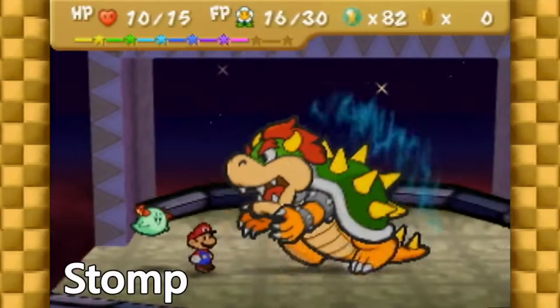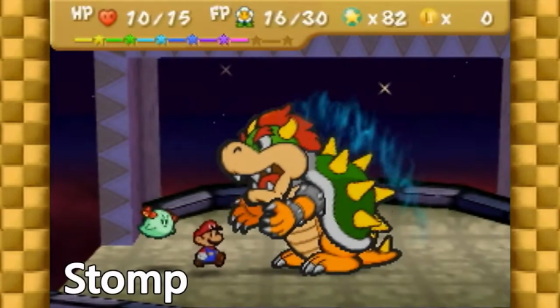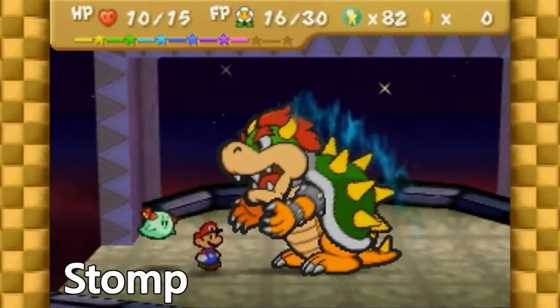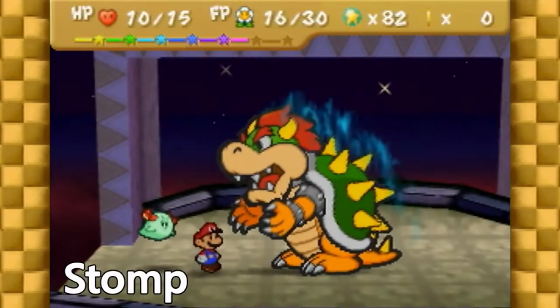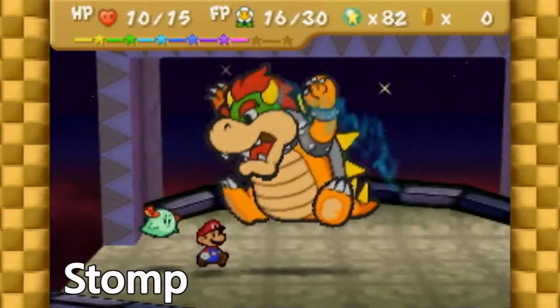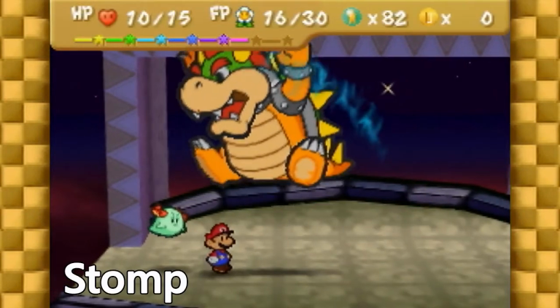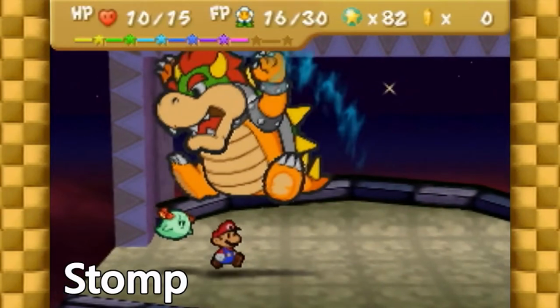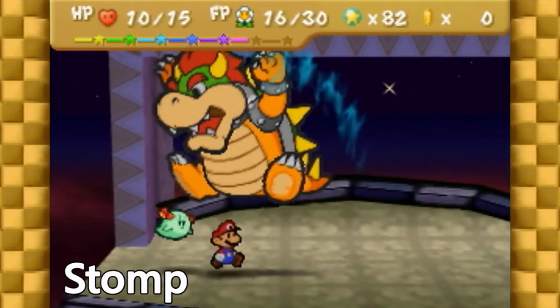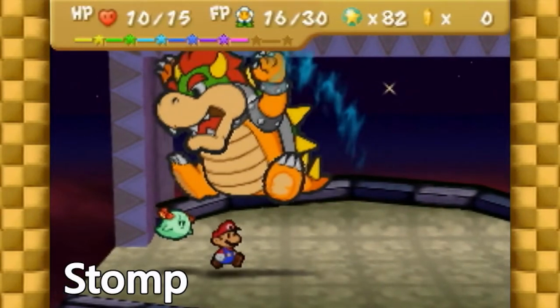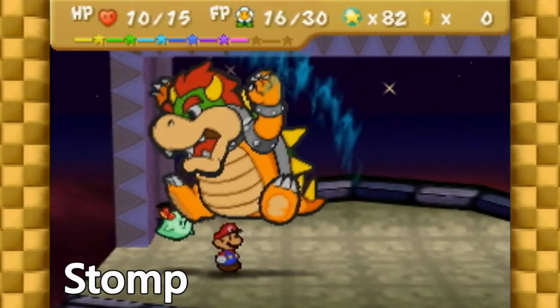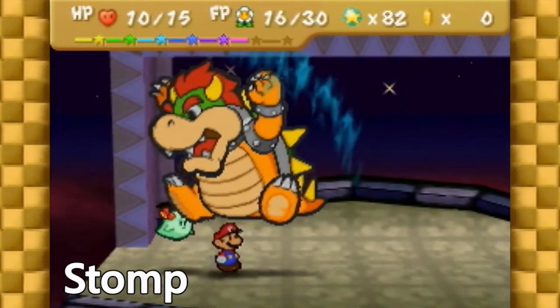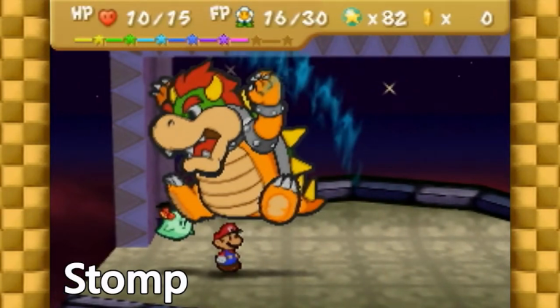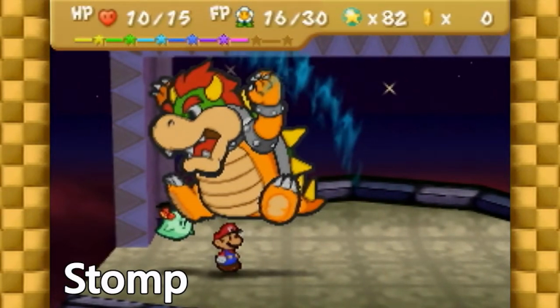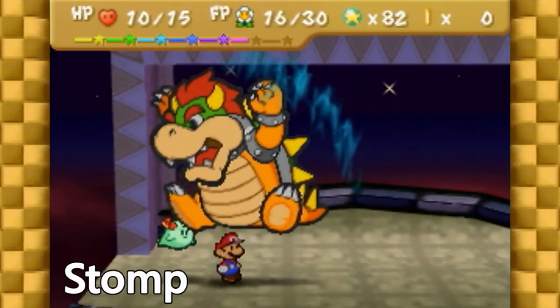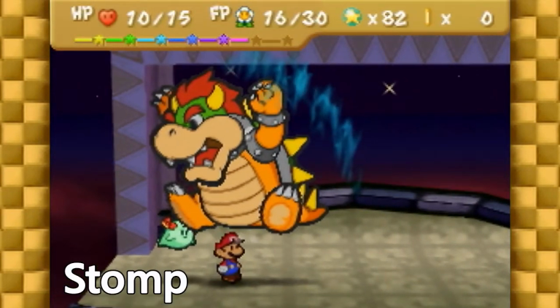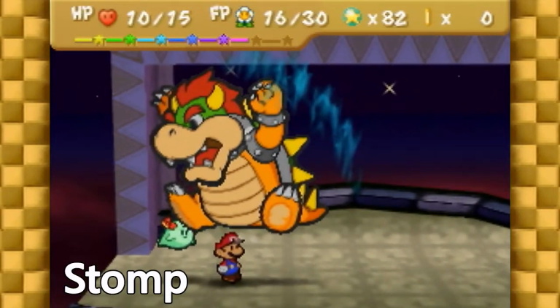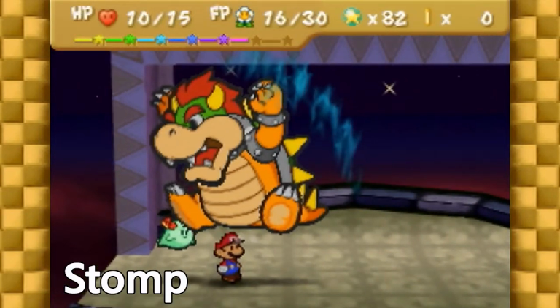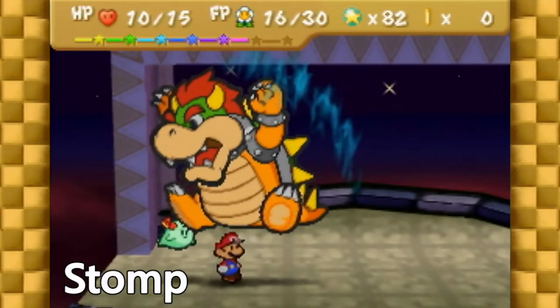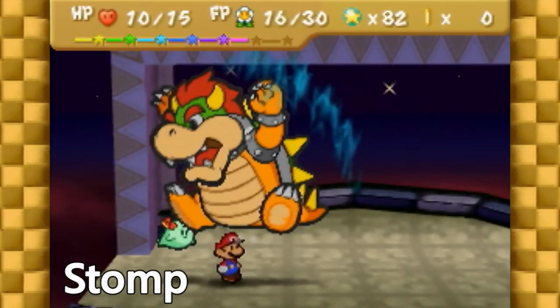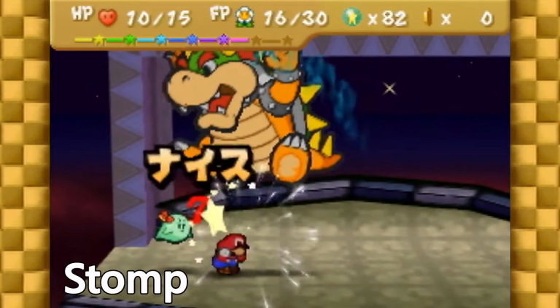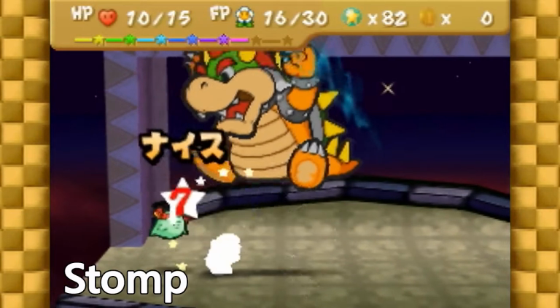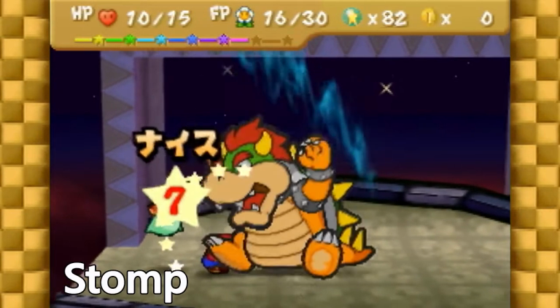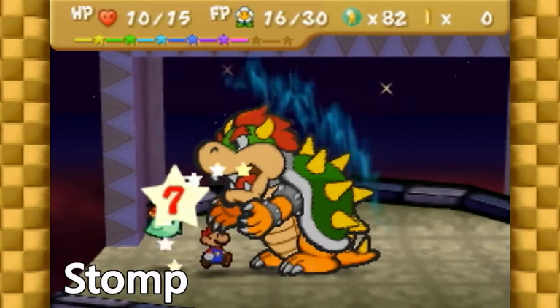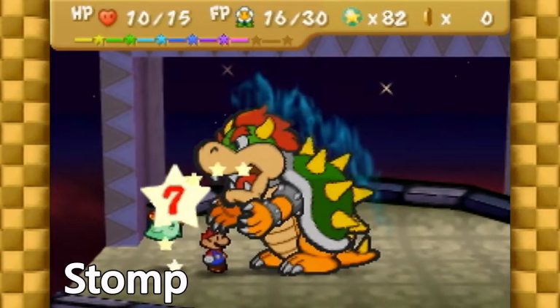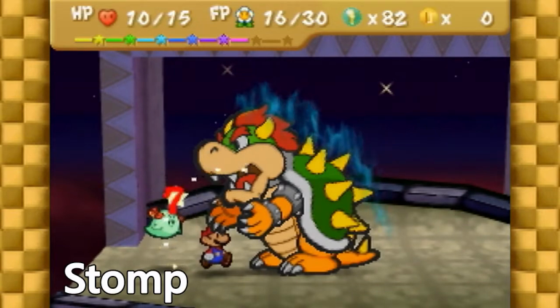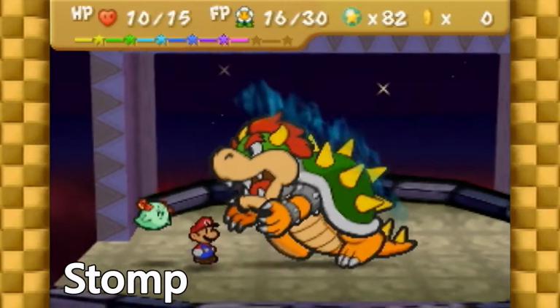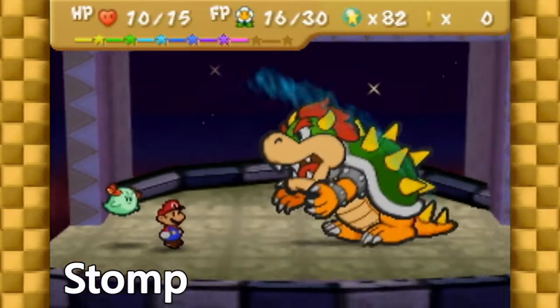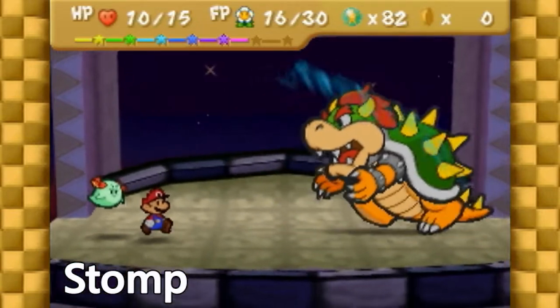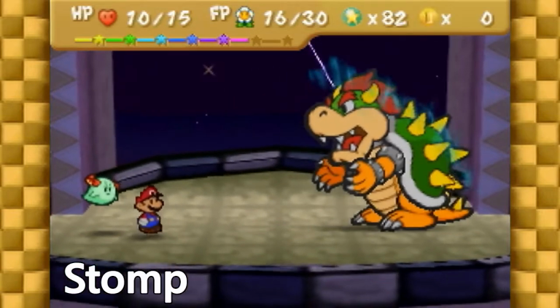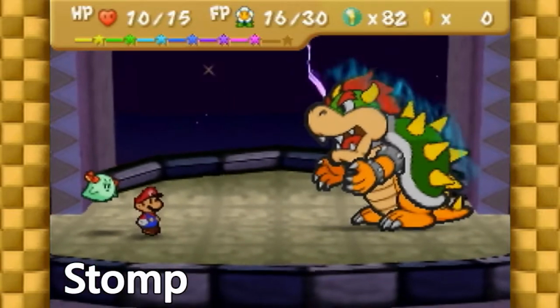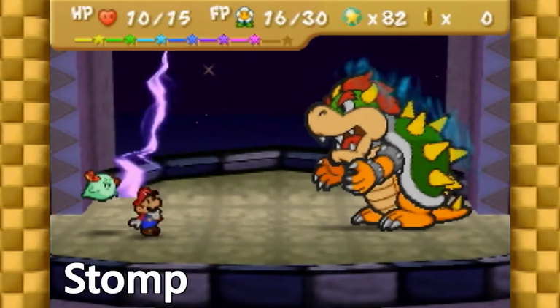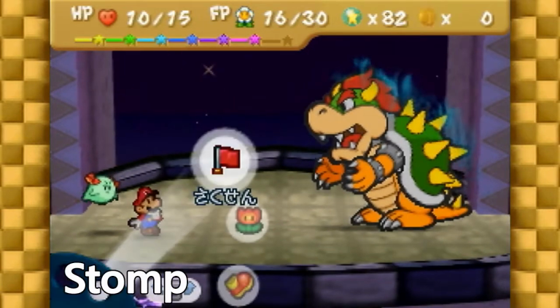On Buttstomp, it's this frame, this frame, and this frame. Pressing A when Bowser begins his descent is the way to go here.